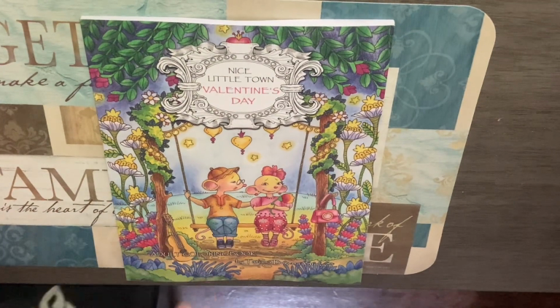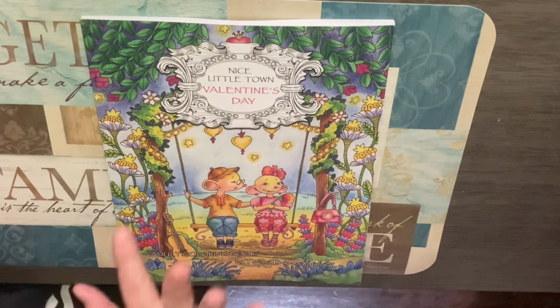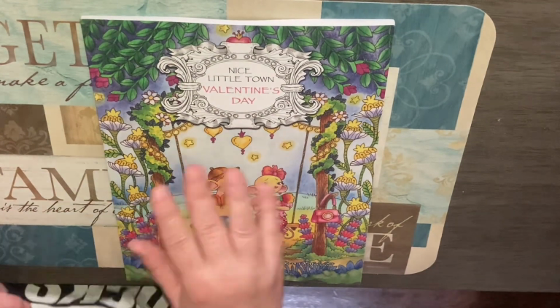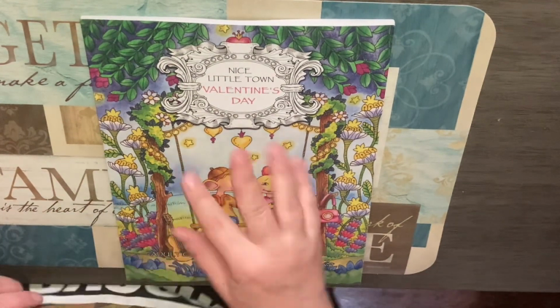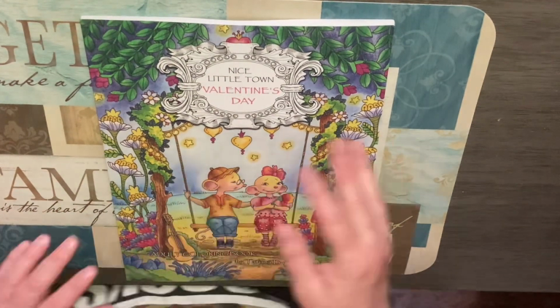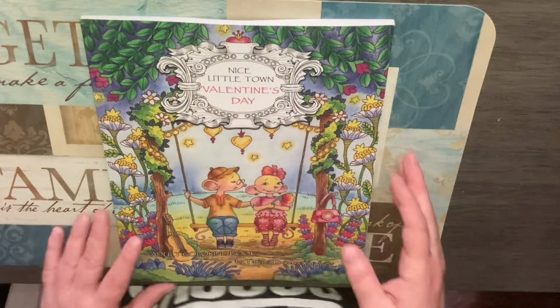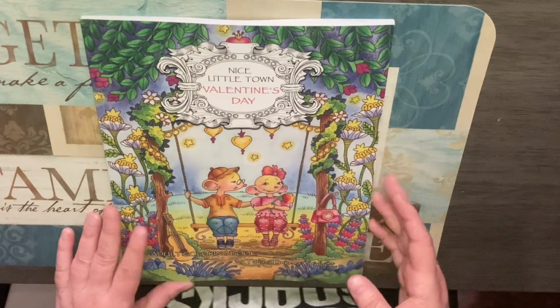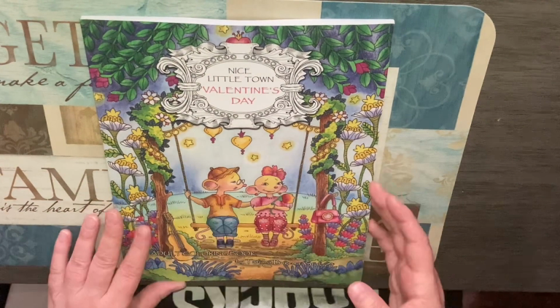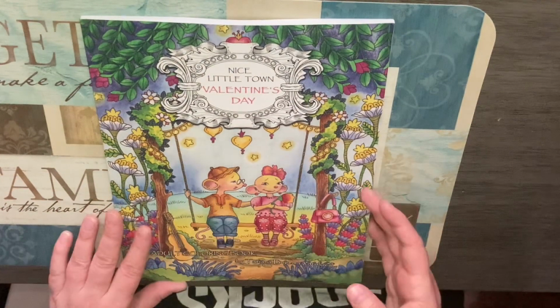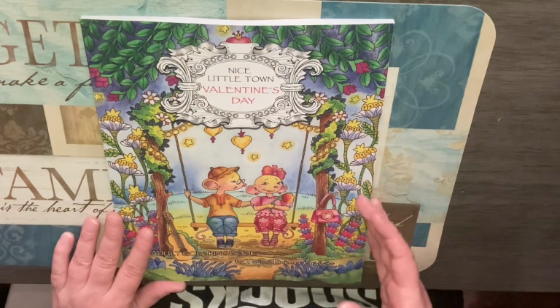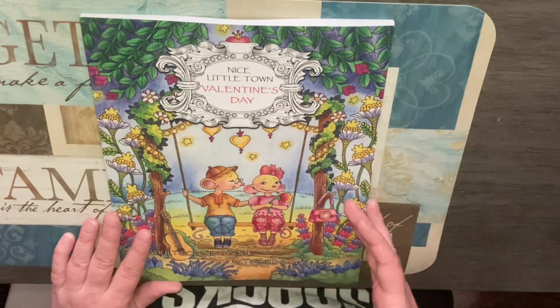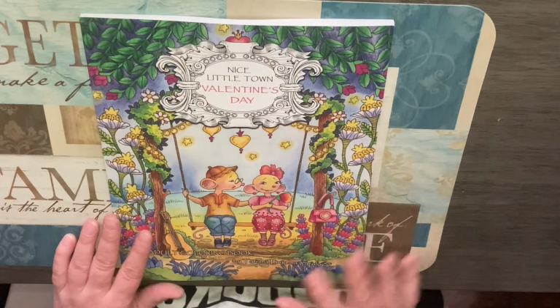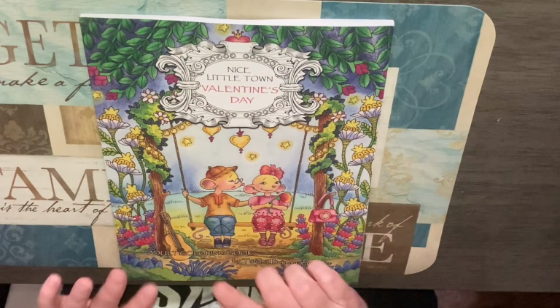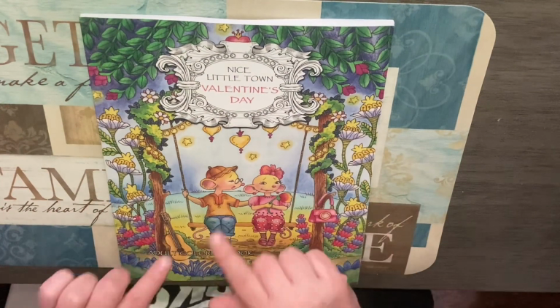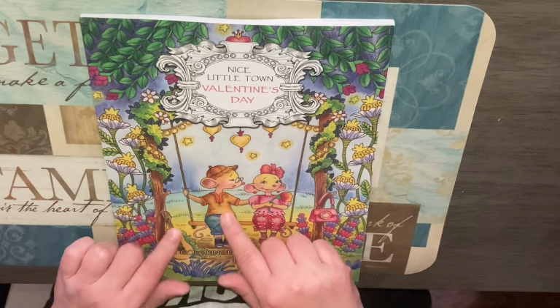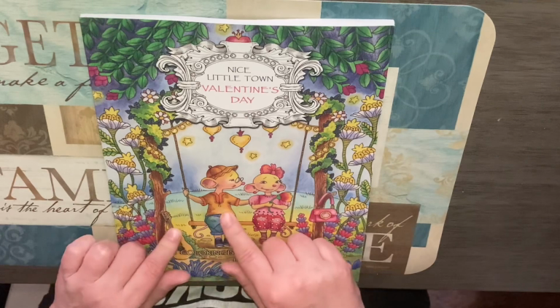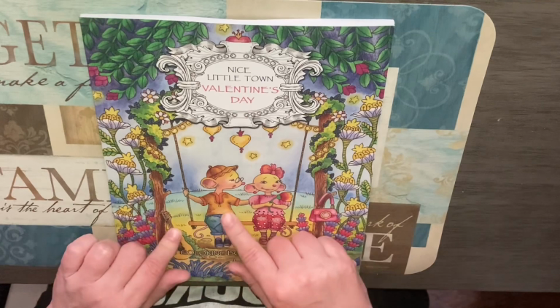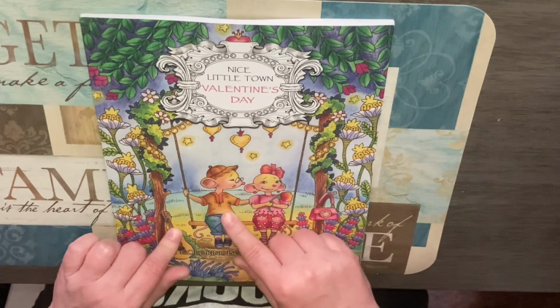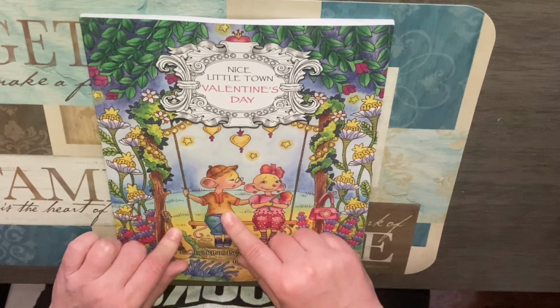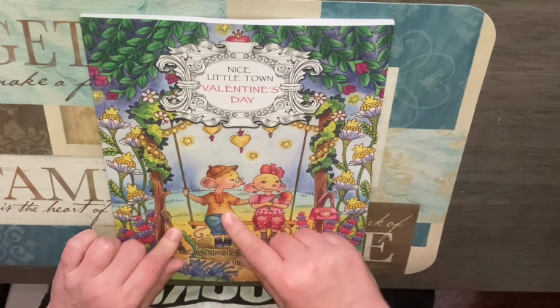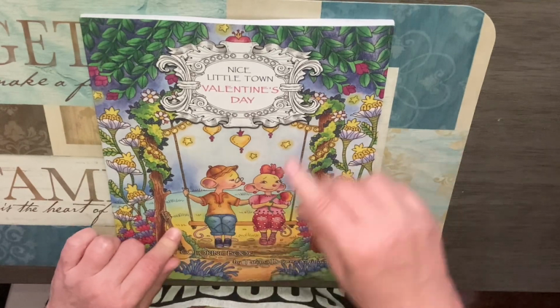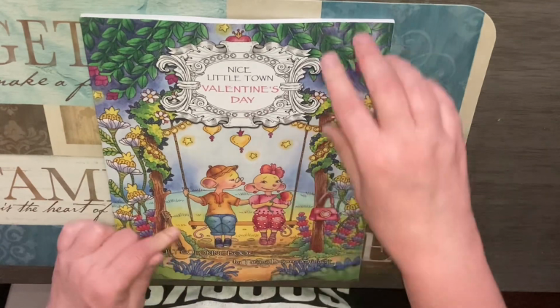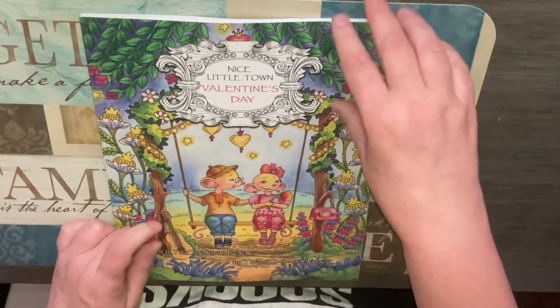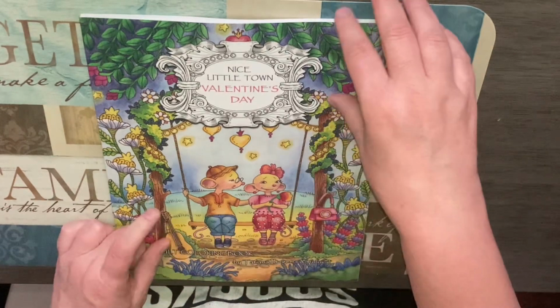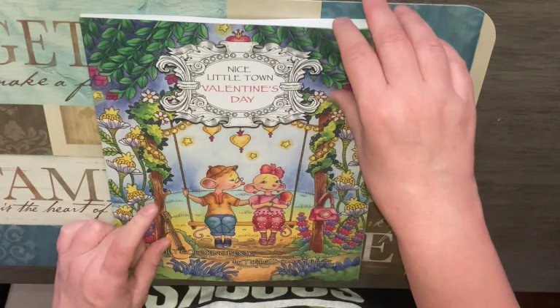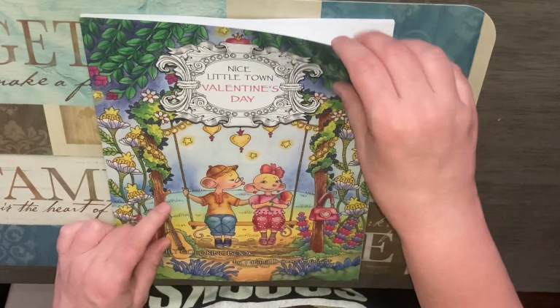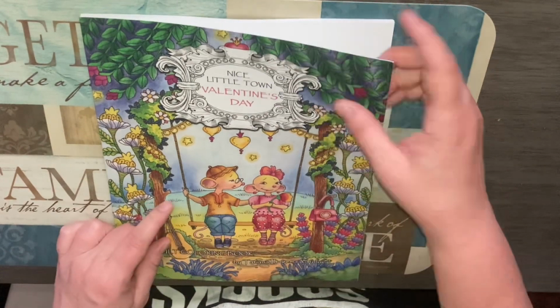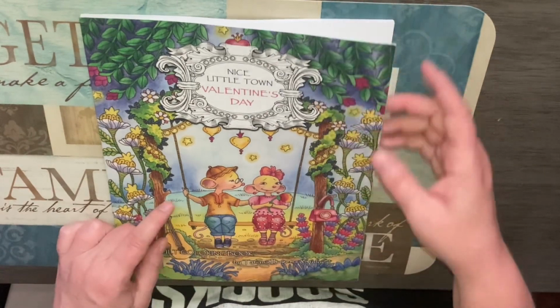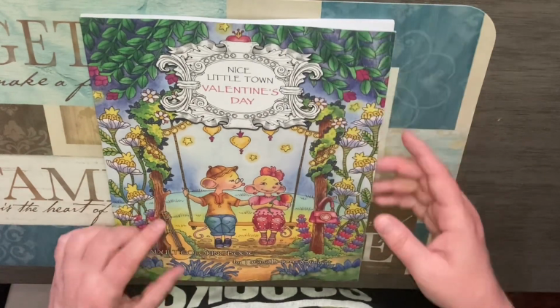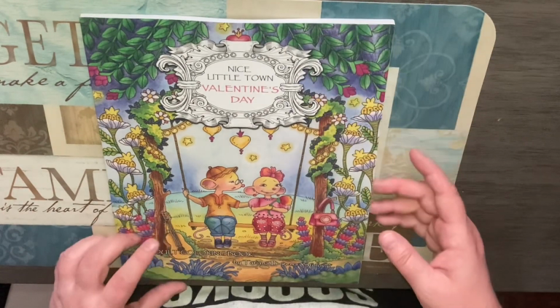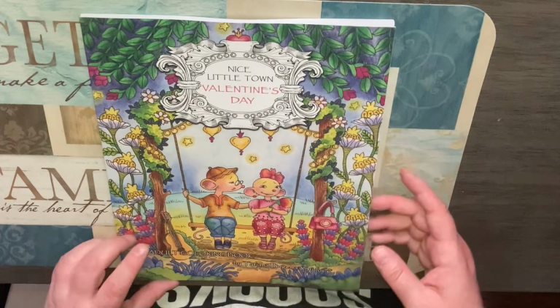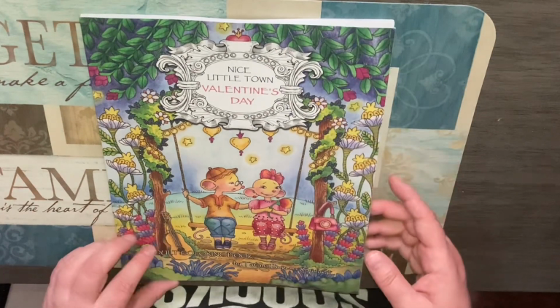Hi, it's Dory. Today we're going to do a flip through of Nice Little Town, Valentine's Day by Tatyana Bogimostilova.